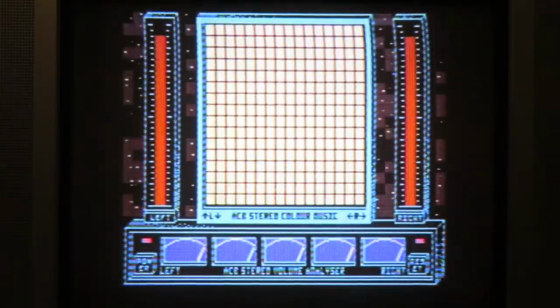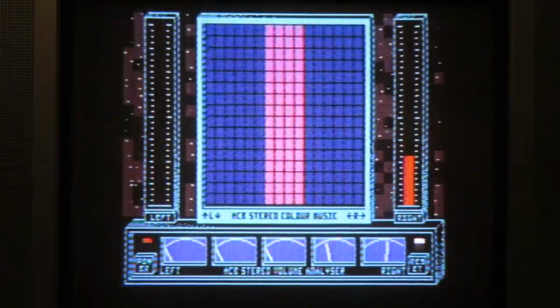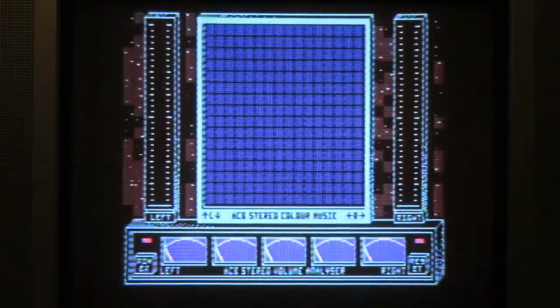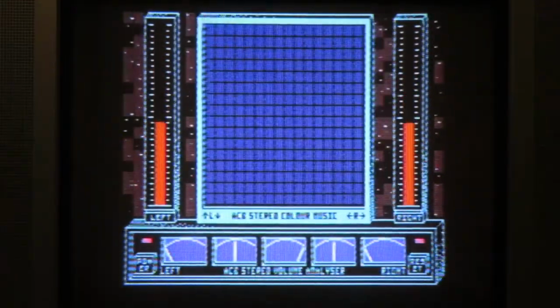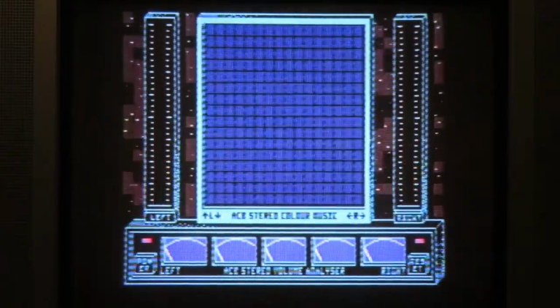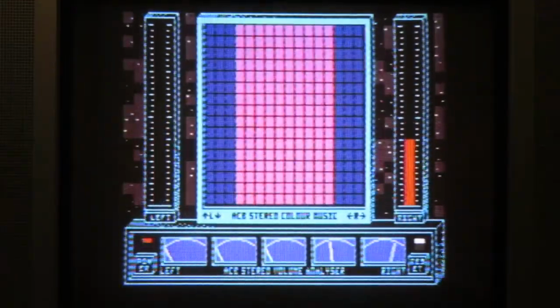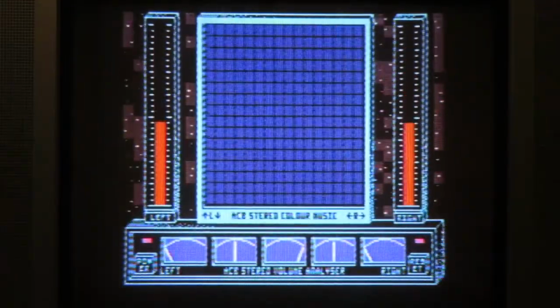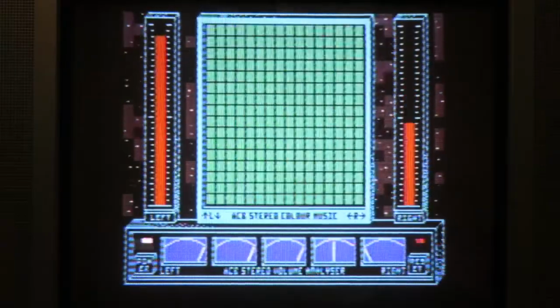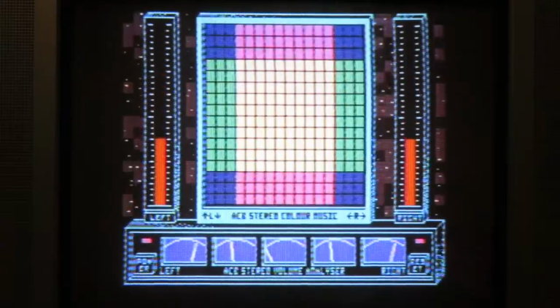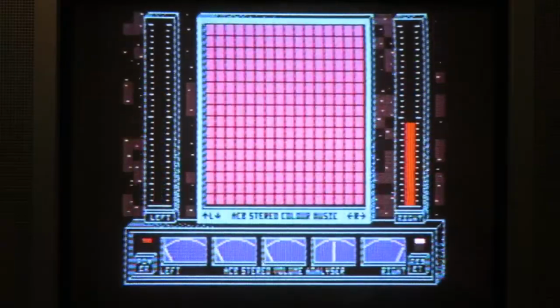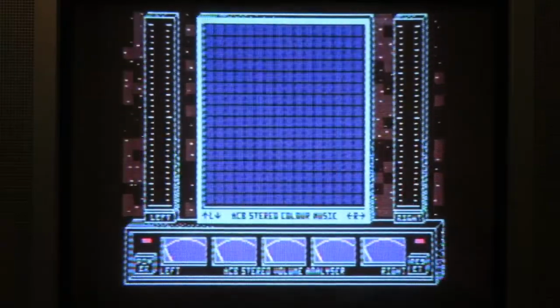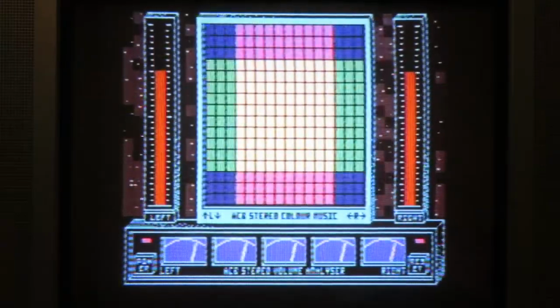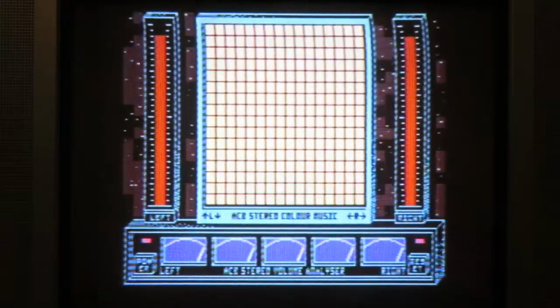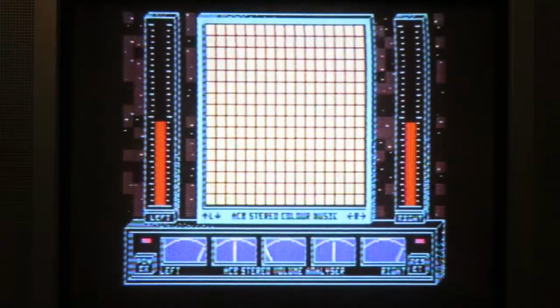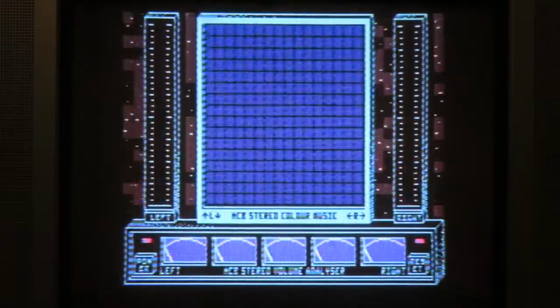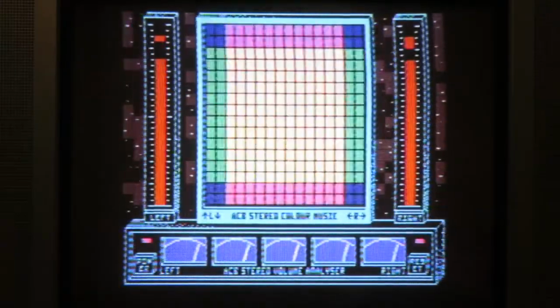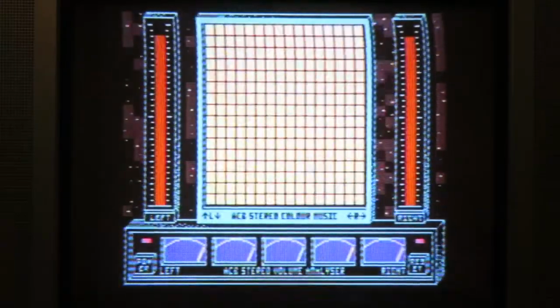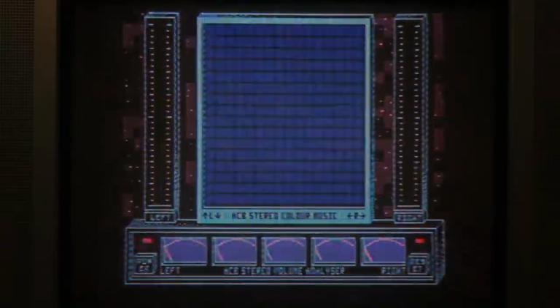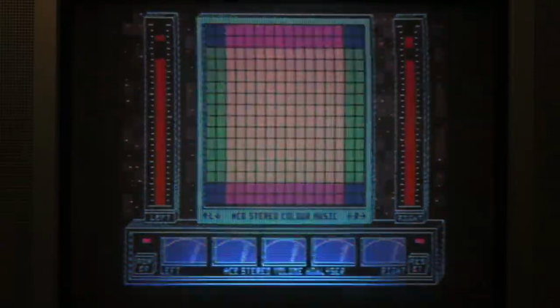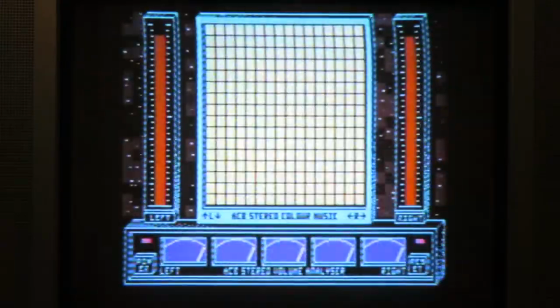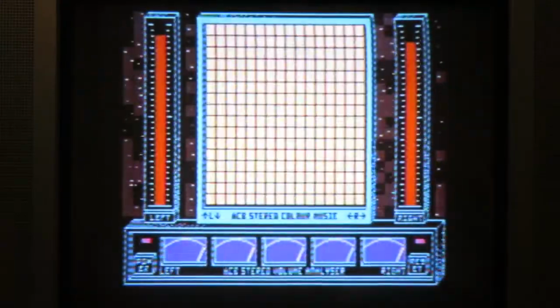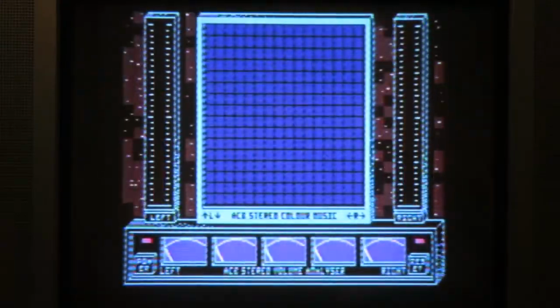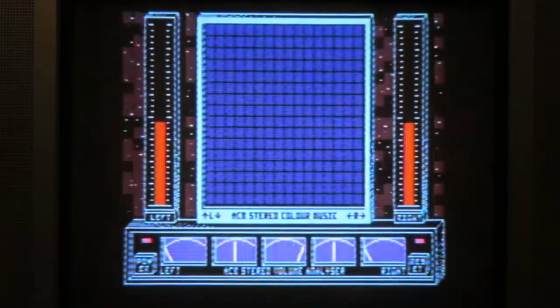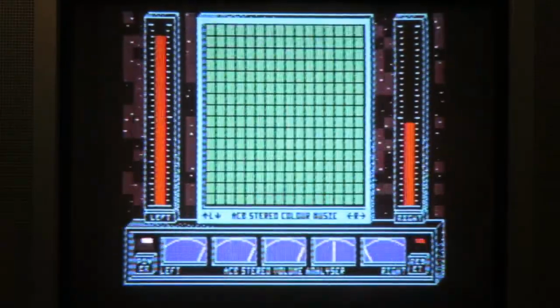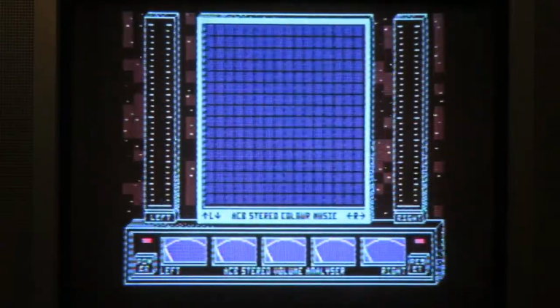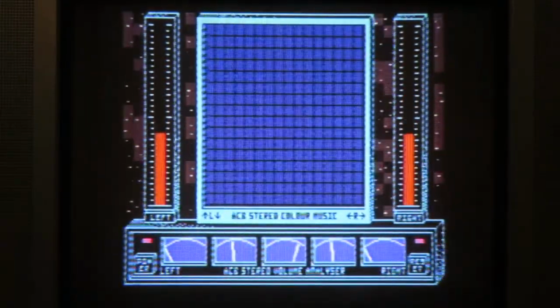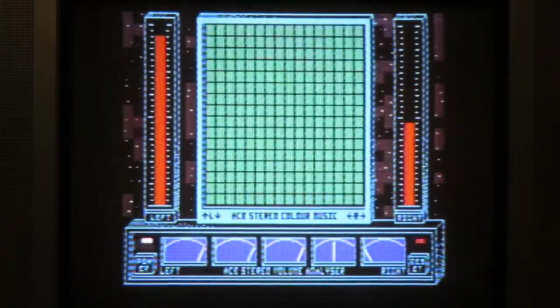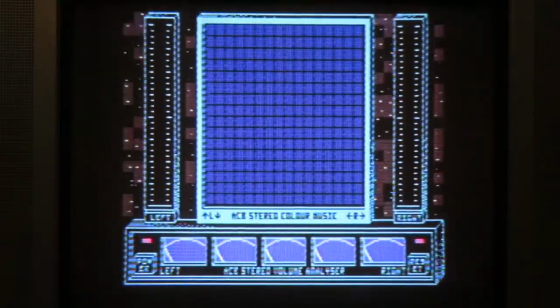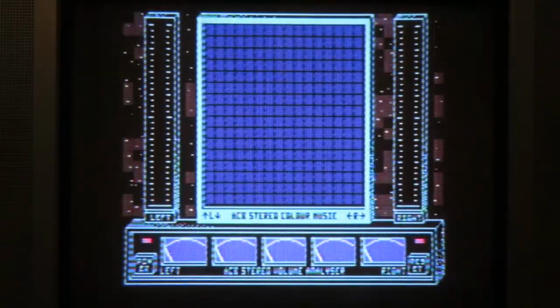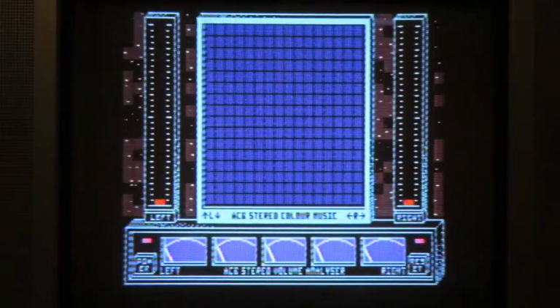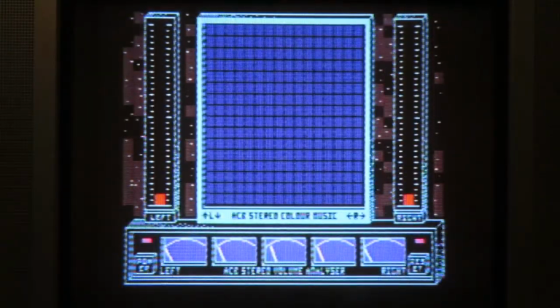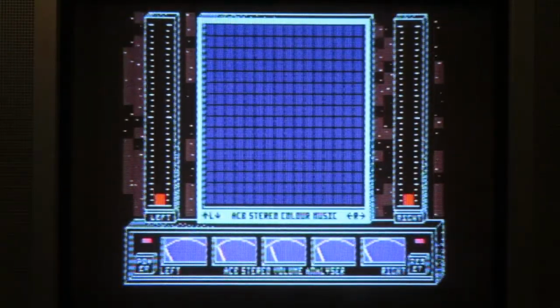I'm calling it the Speccy — should I say ZX Spectrum? Alright, let's try another song.